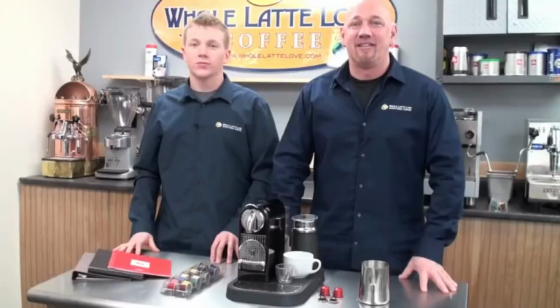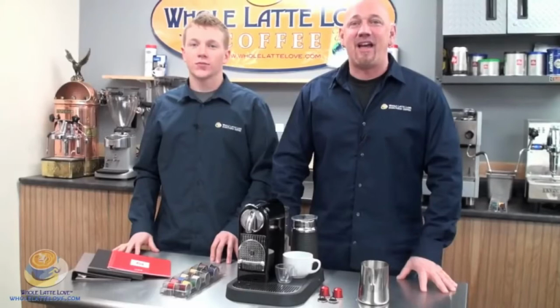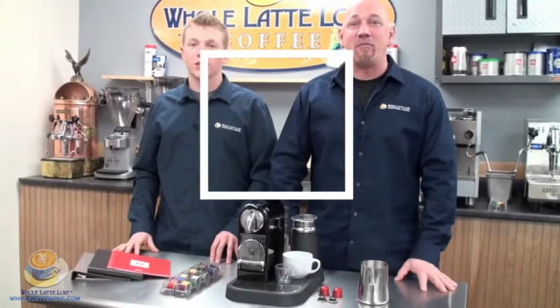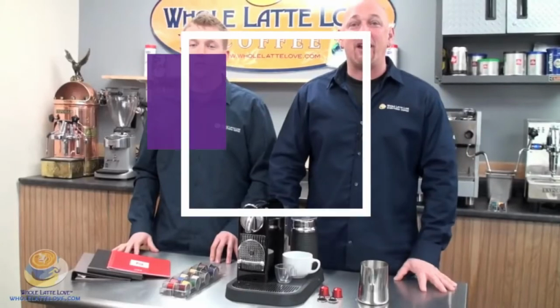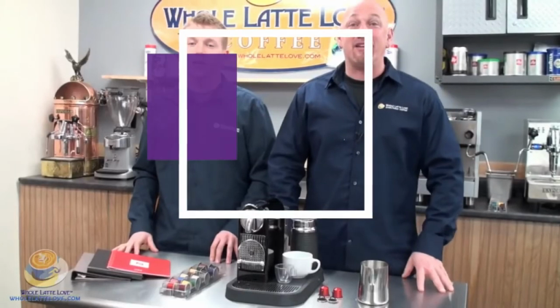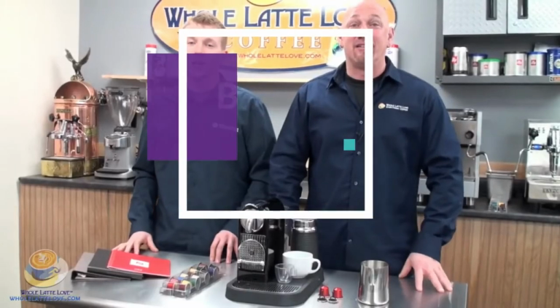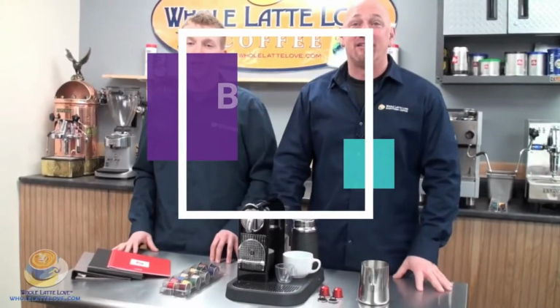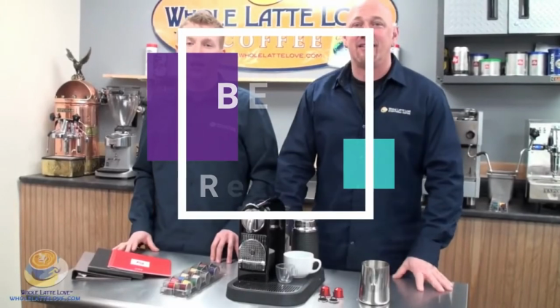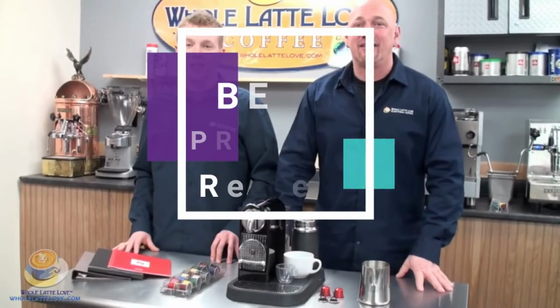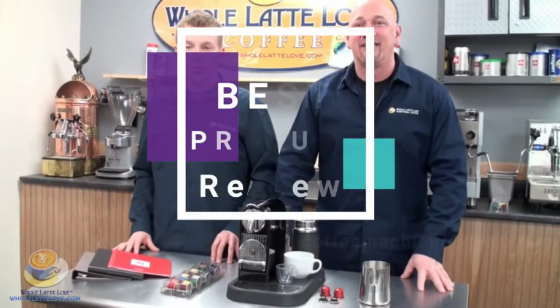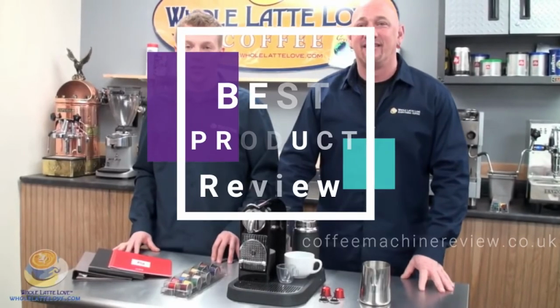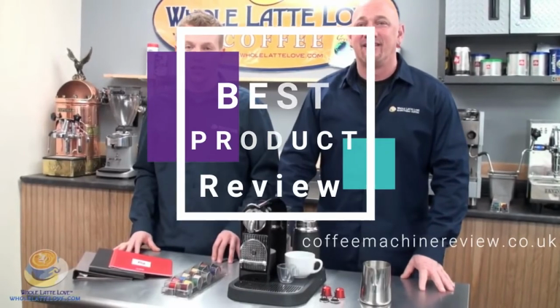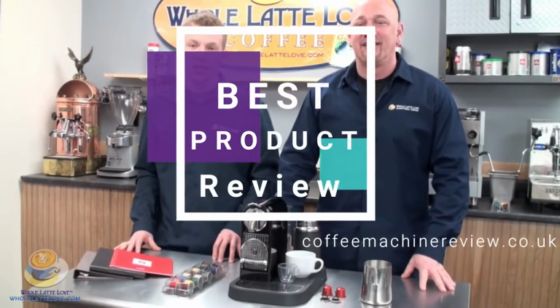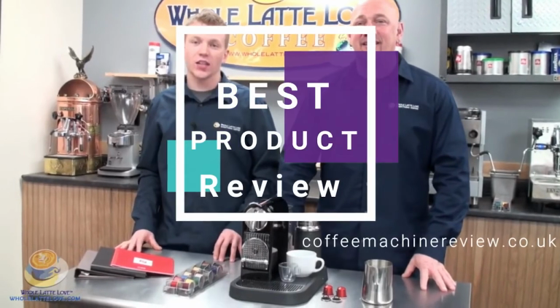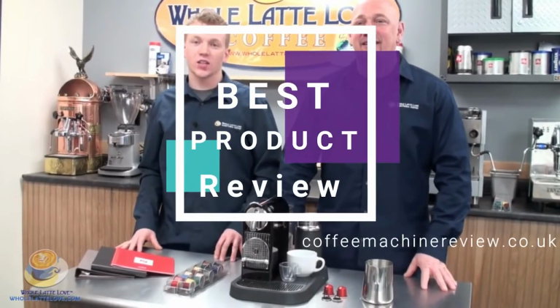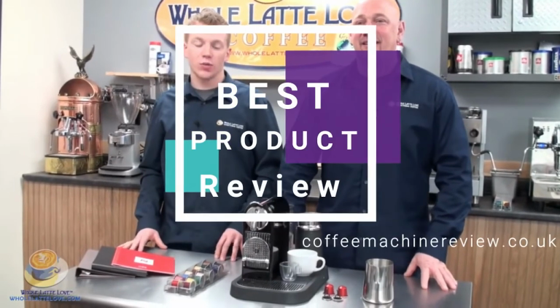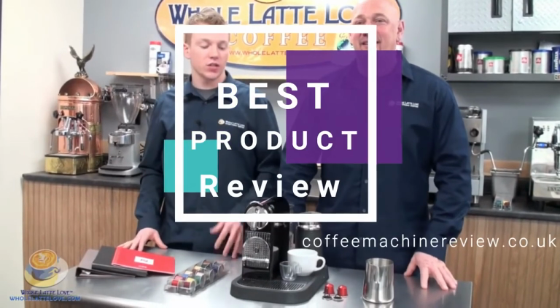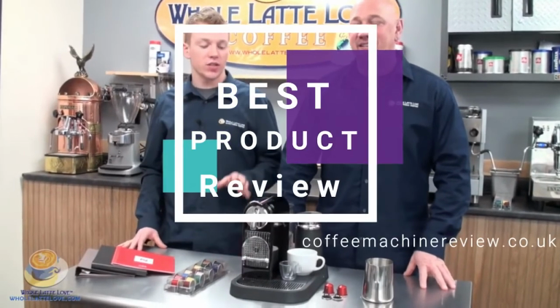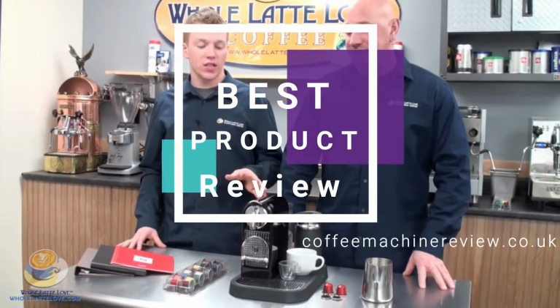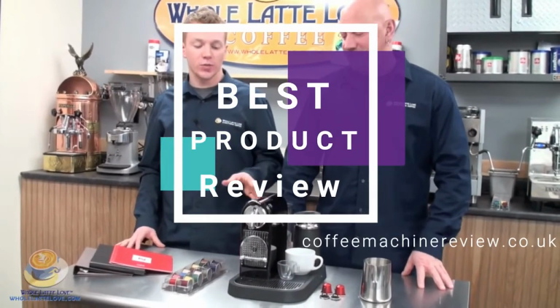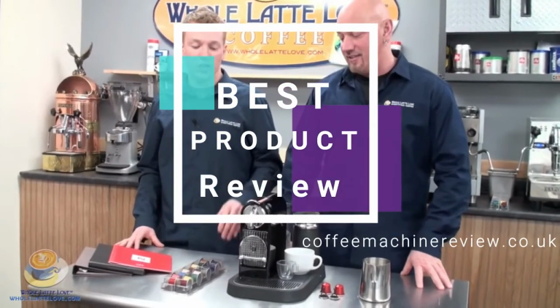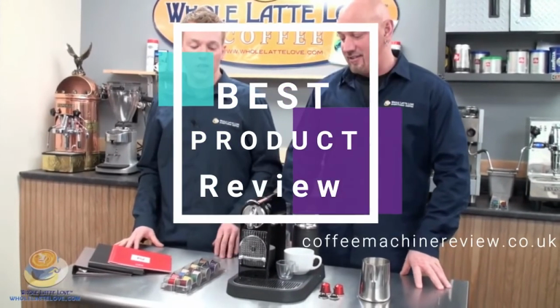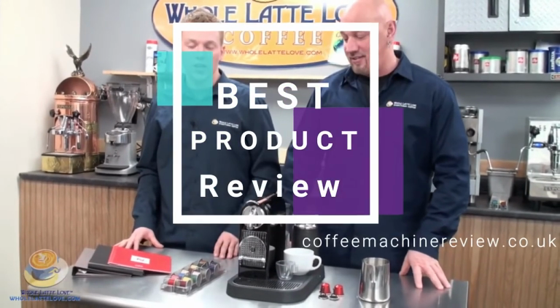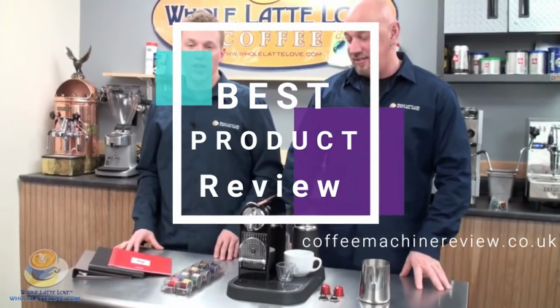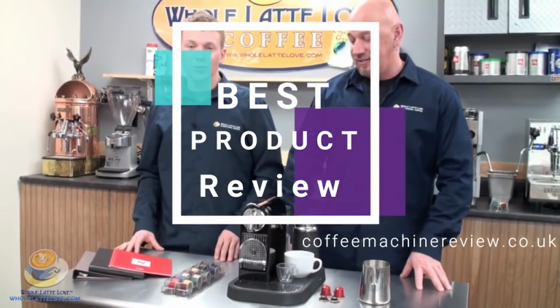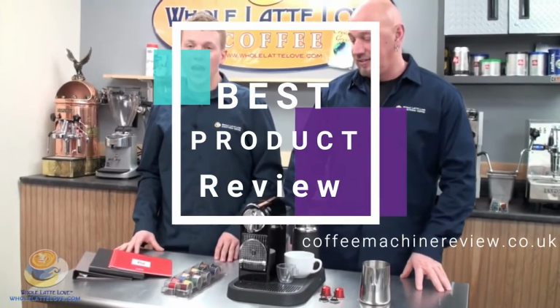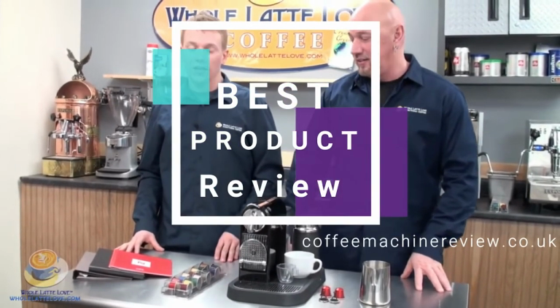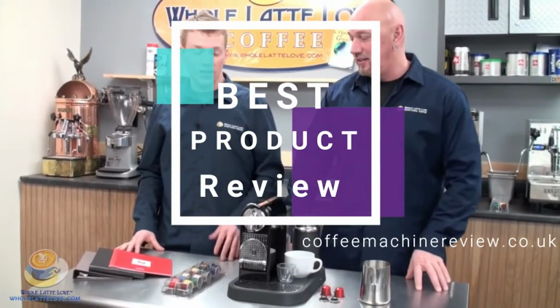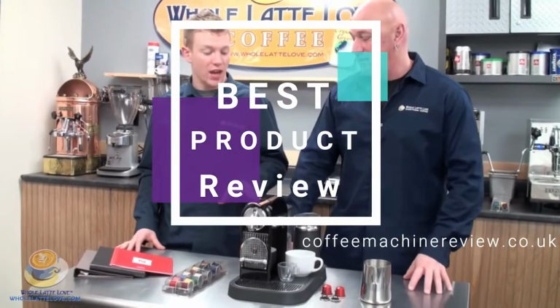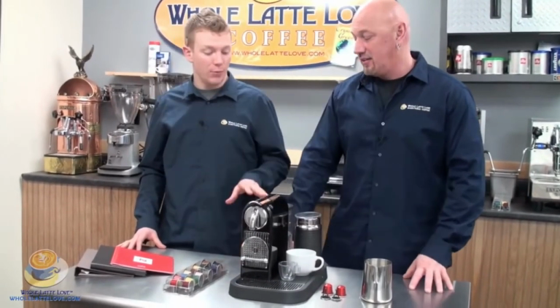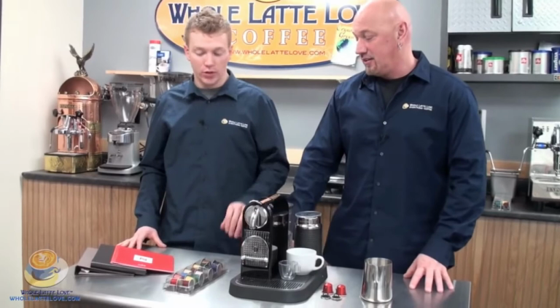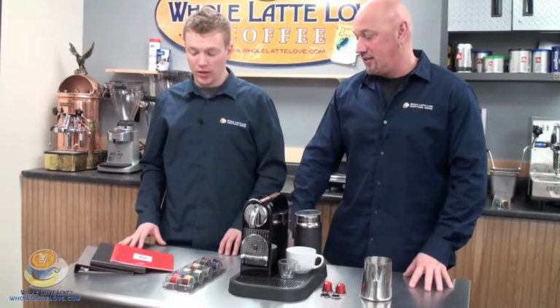Hi, I'm Randy. And I'm Zach. Today we're going to take a look at the Nespresso Citiz machine in black, the combo unit.